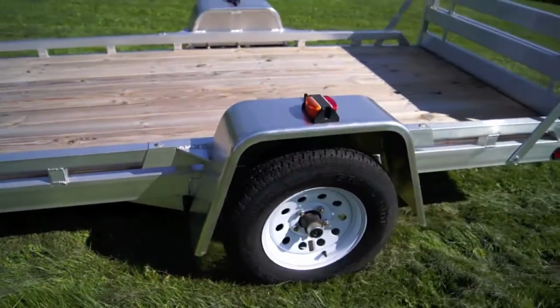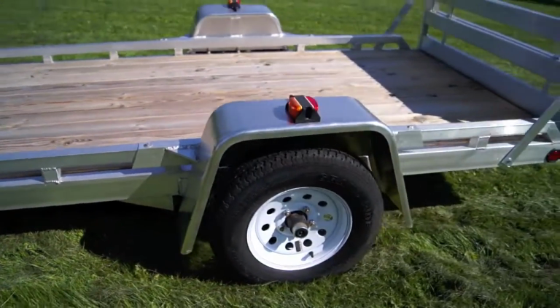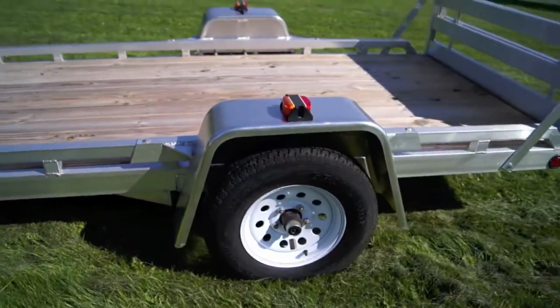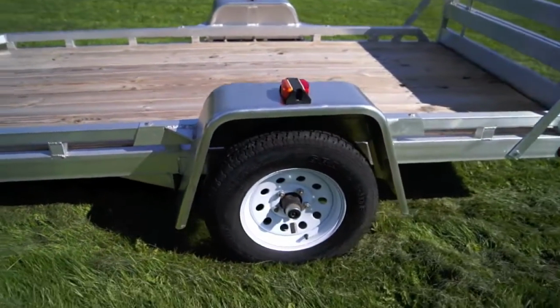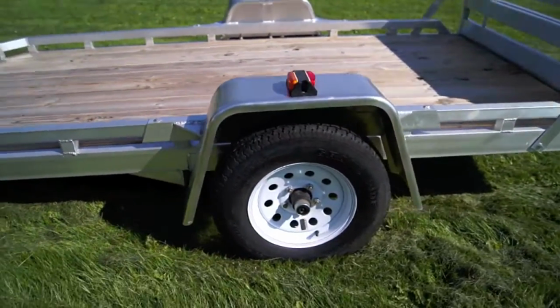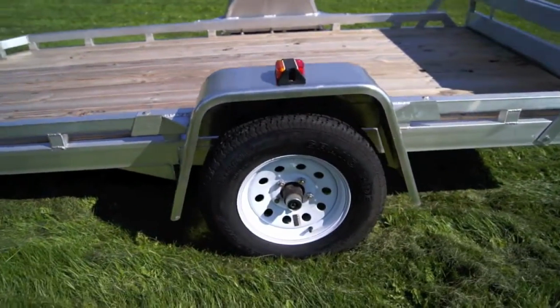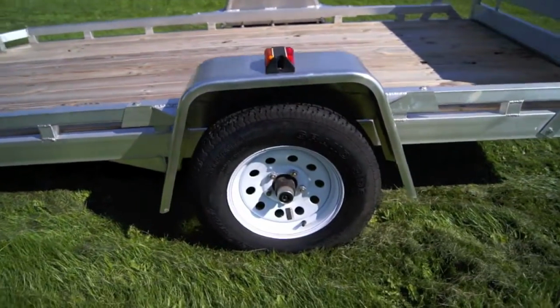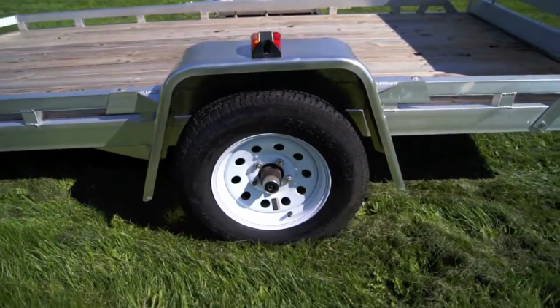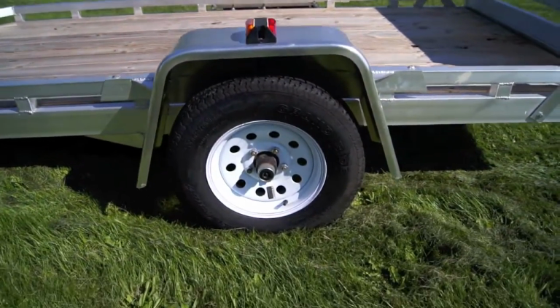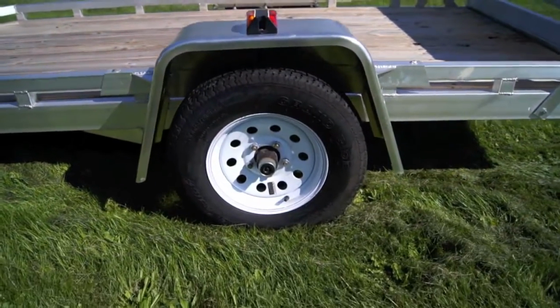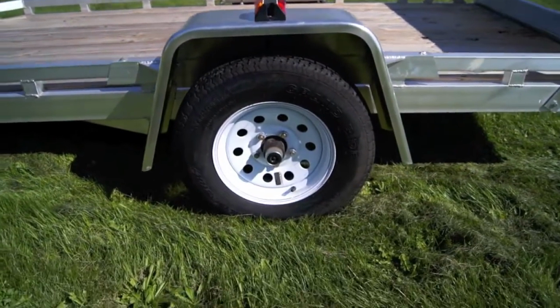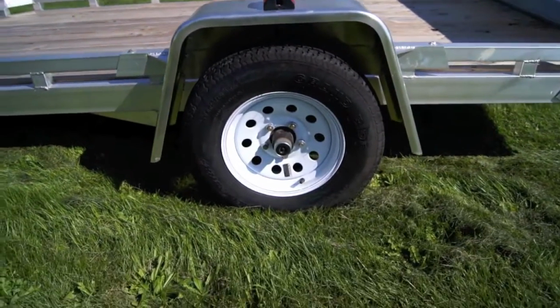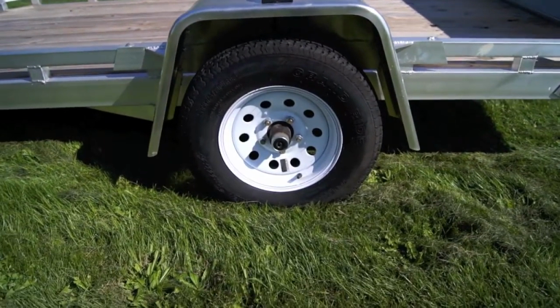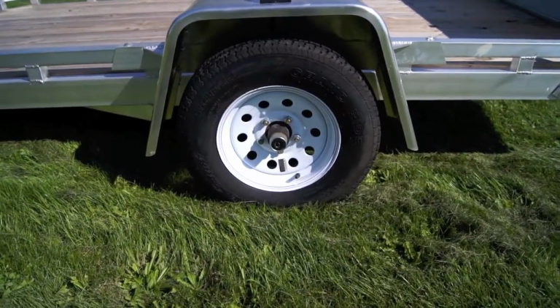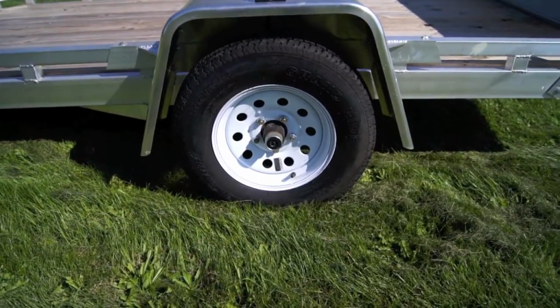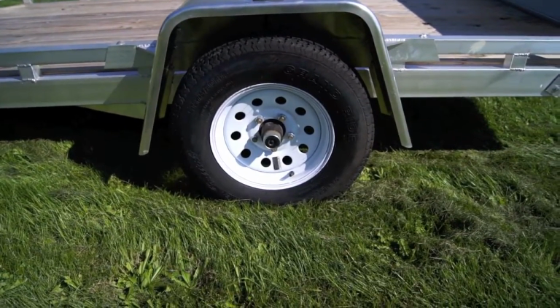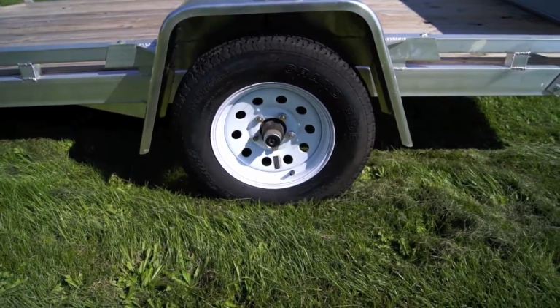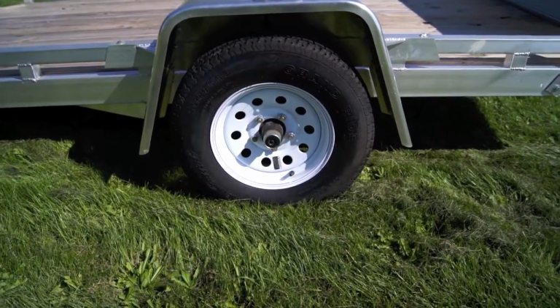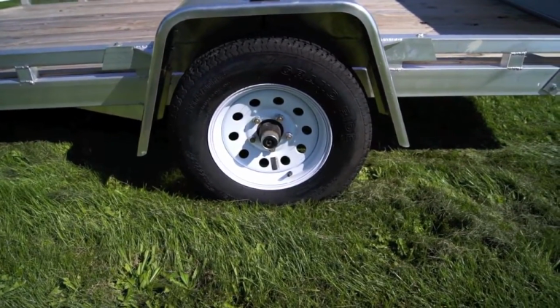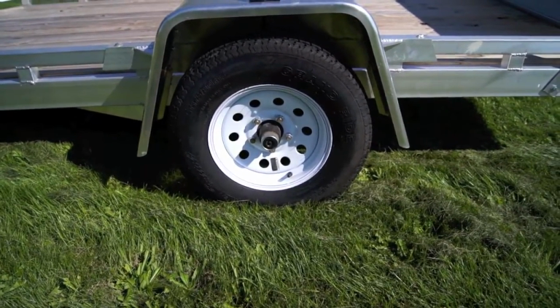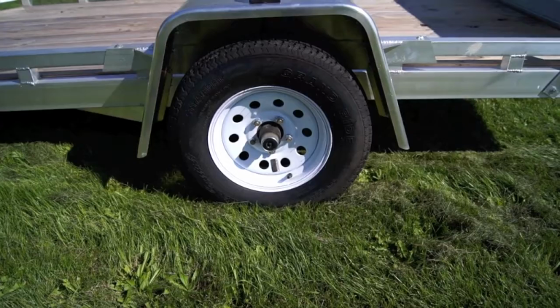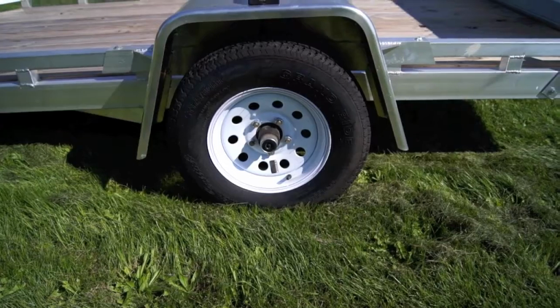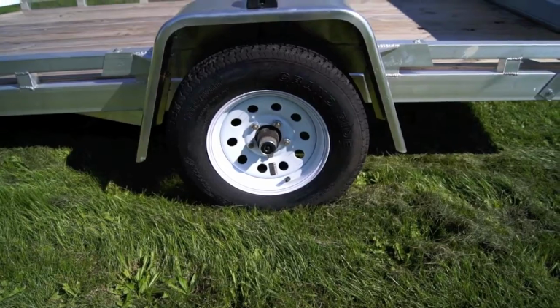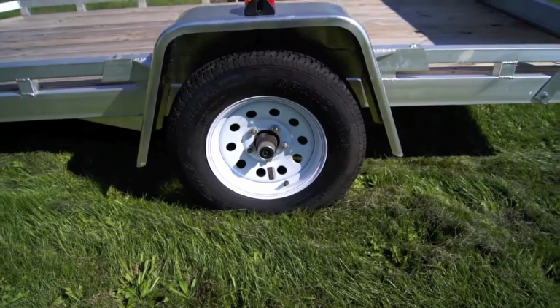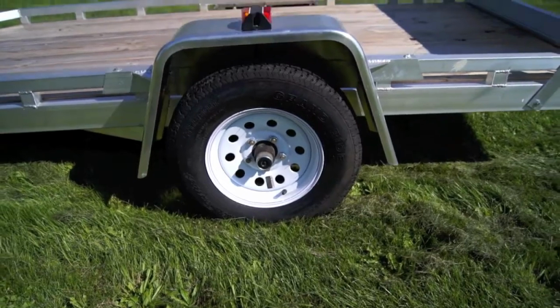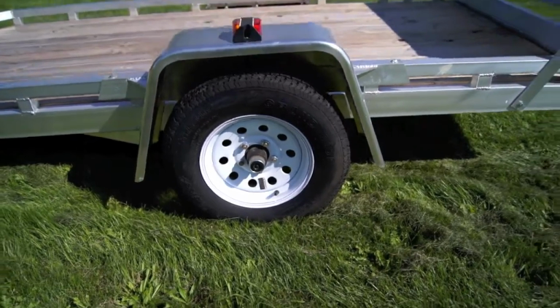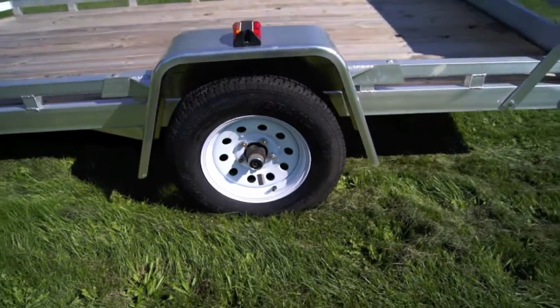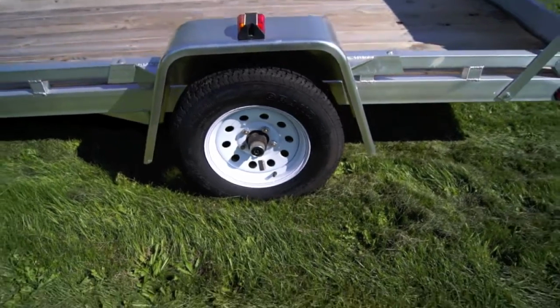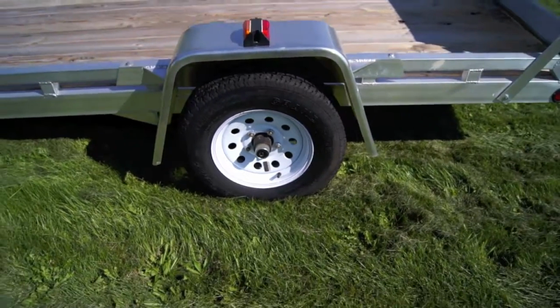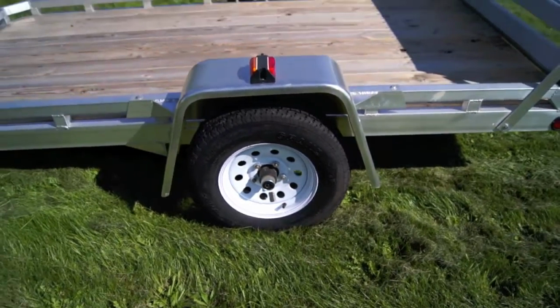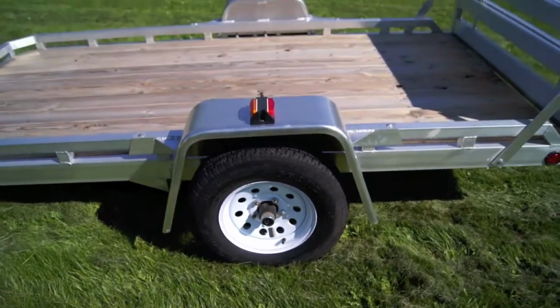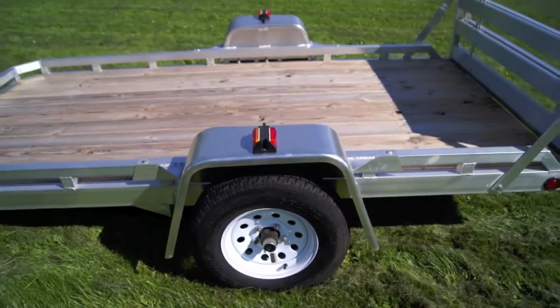The trailer tire size is 205/75D15 on white mod rims.